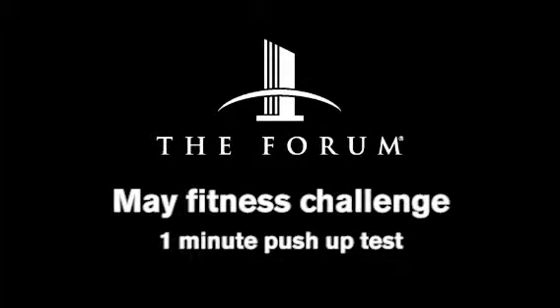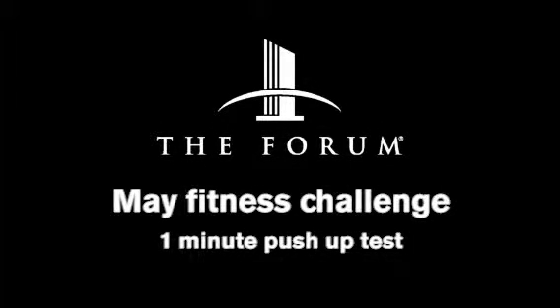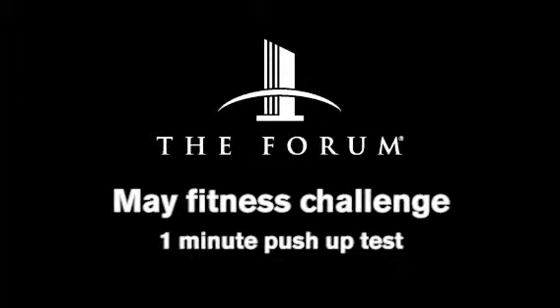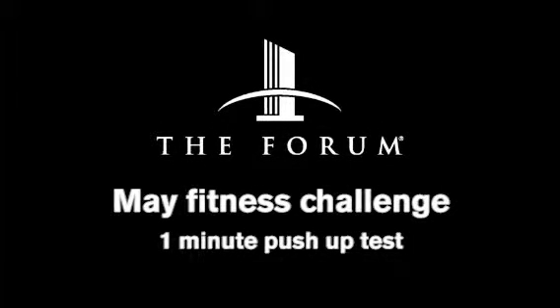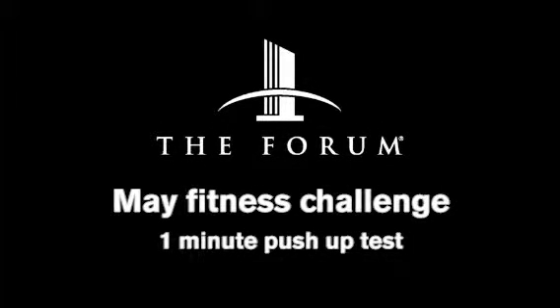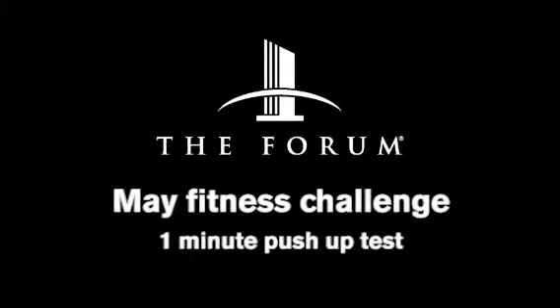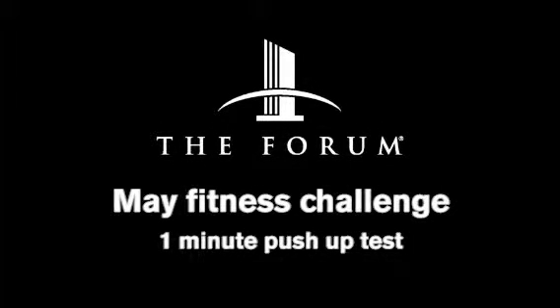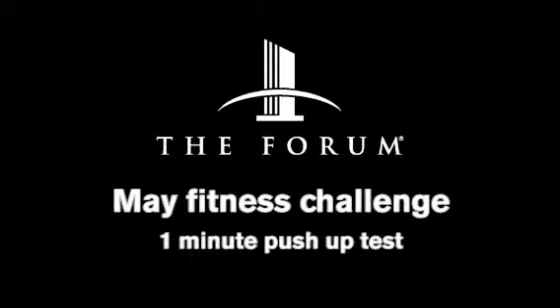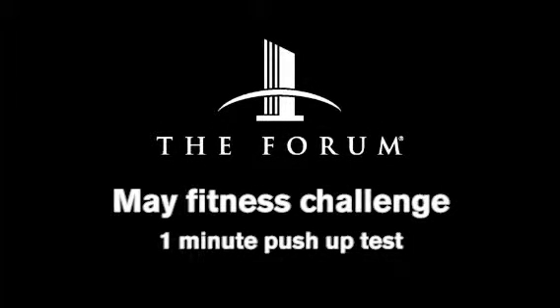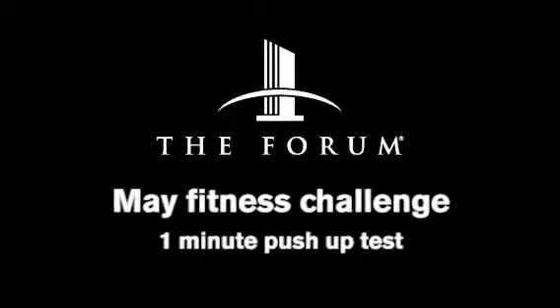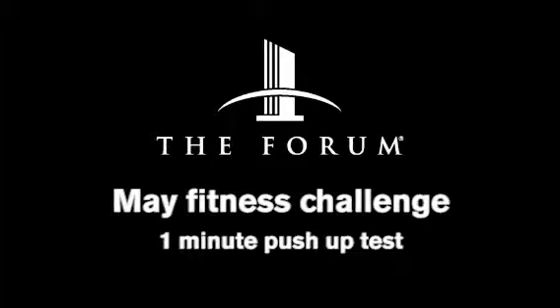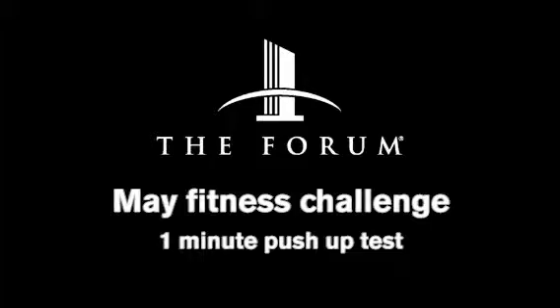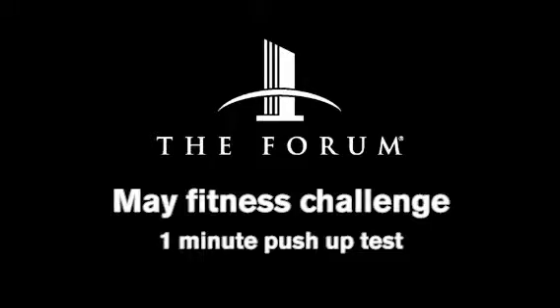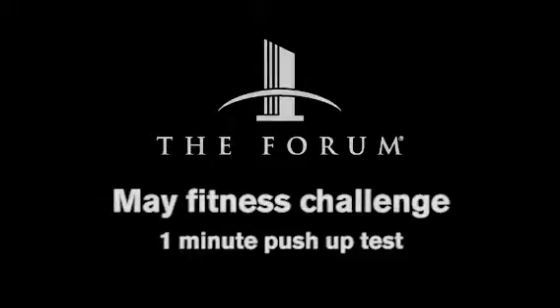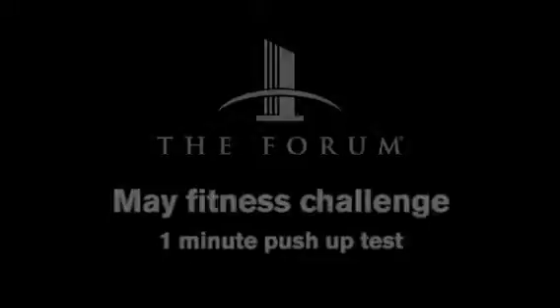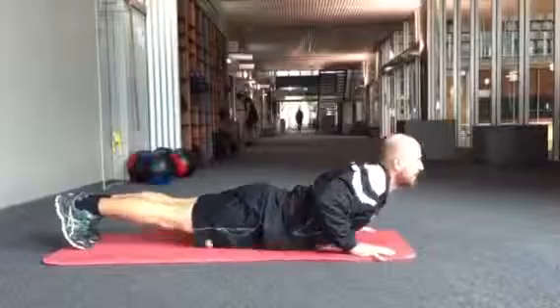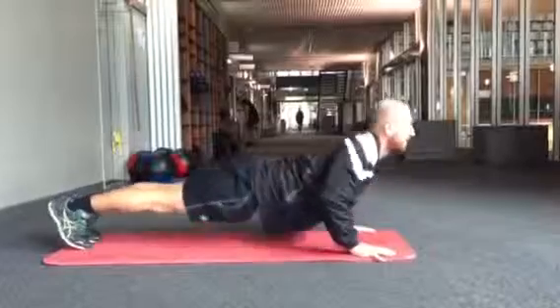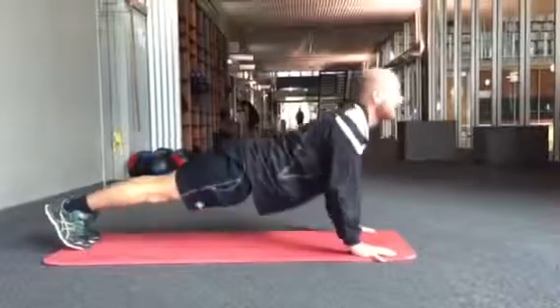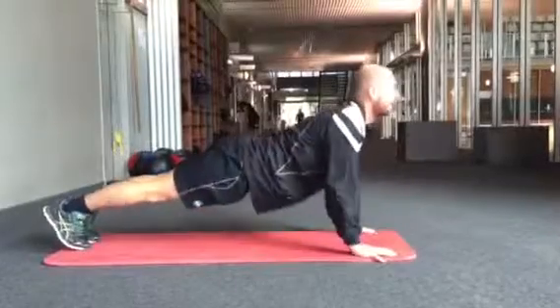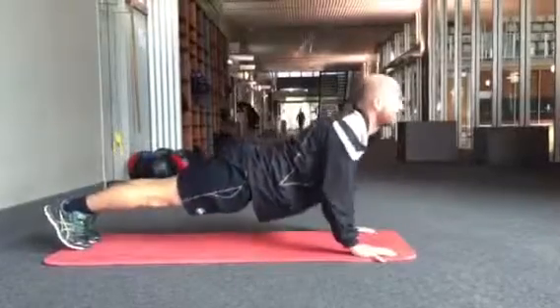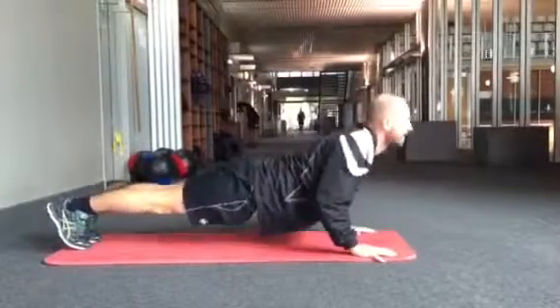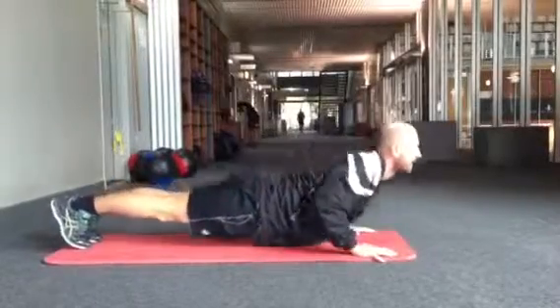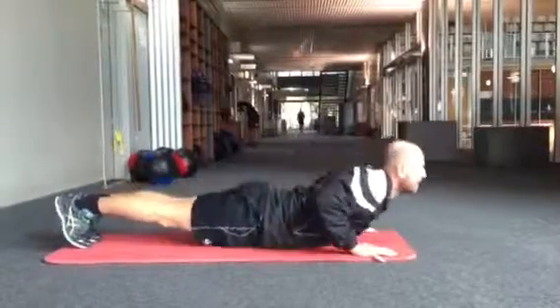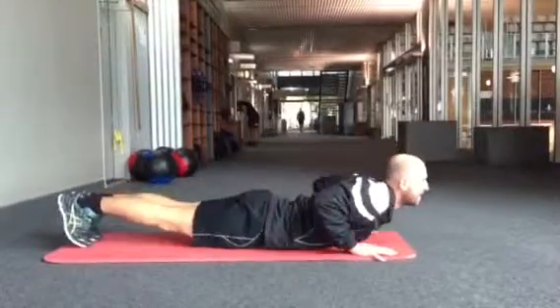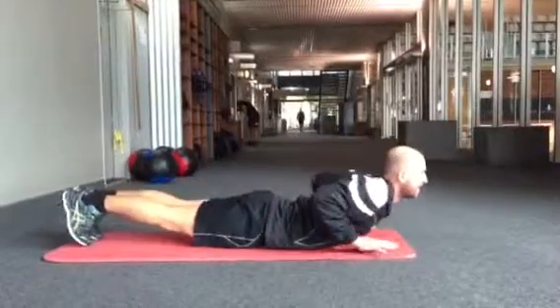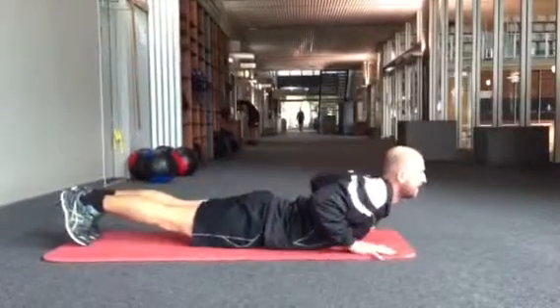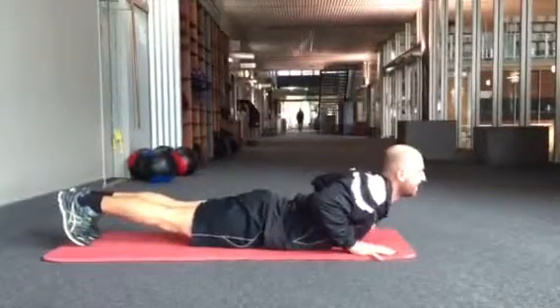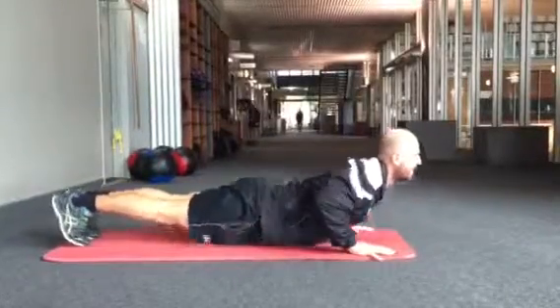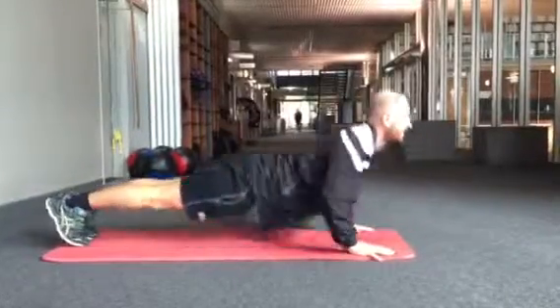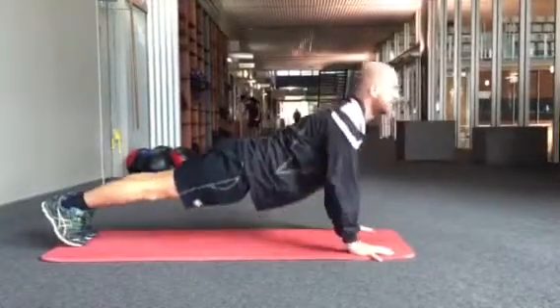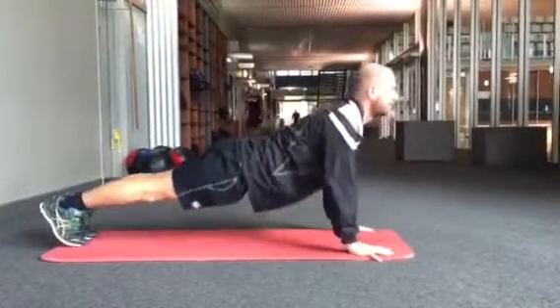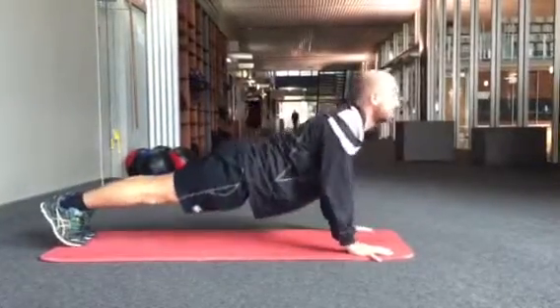The May Fitness Challenge is a one-minute push-up test. Prepare yourself with a five-minute warm-up.